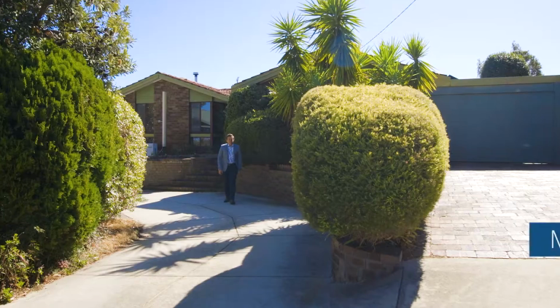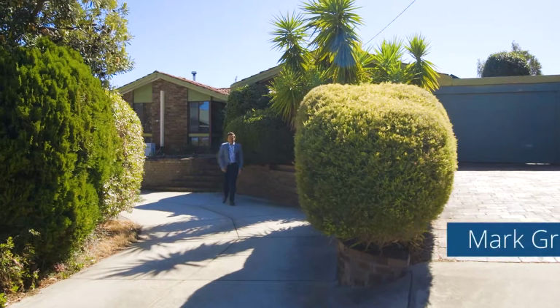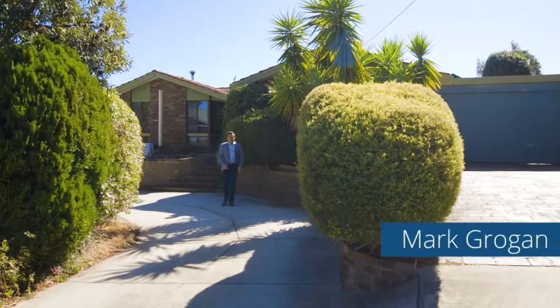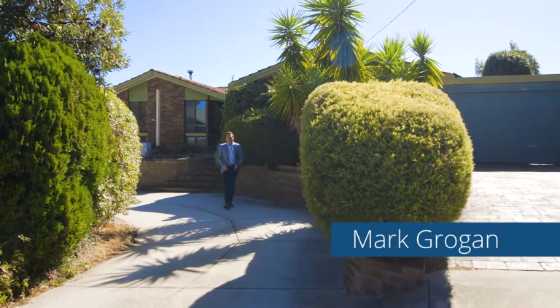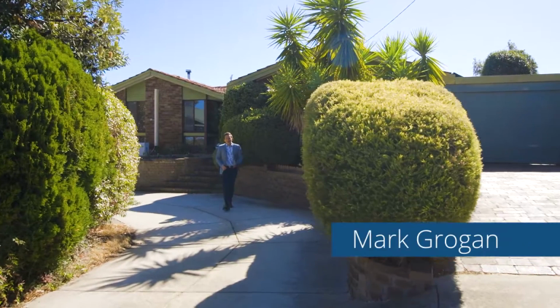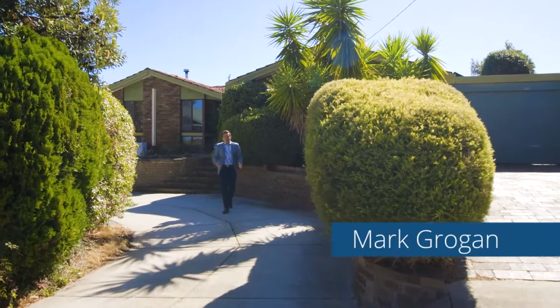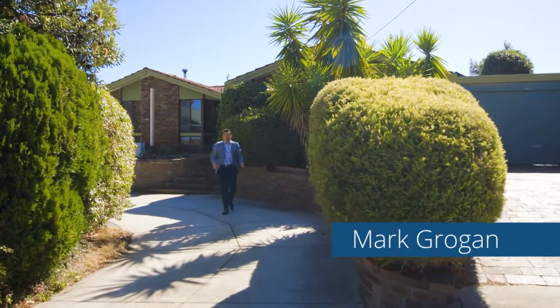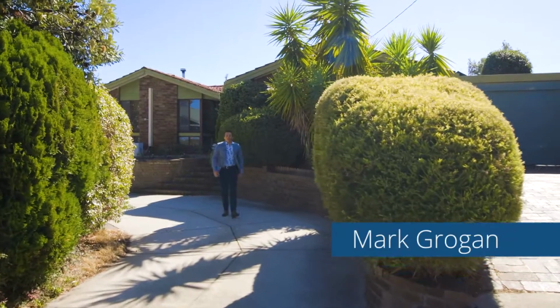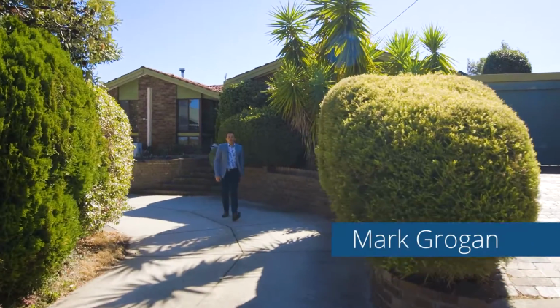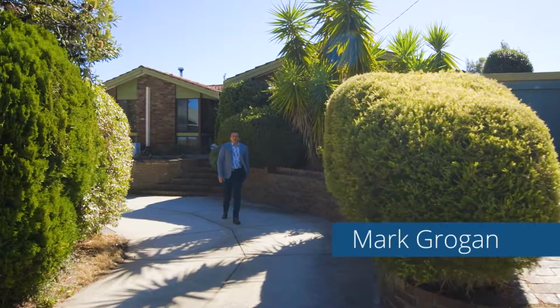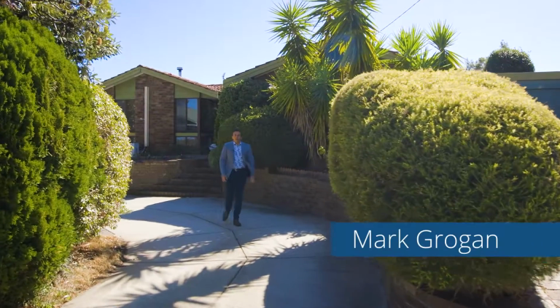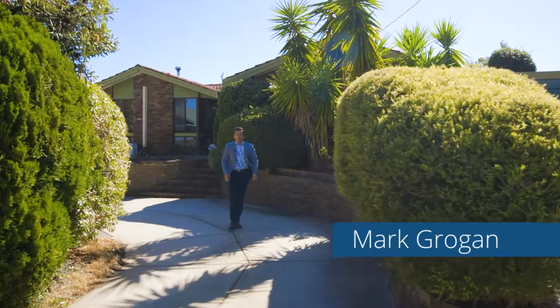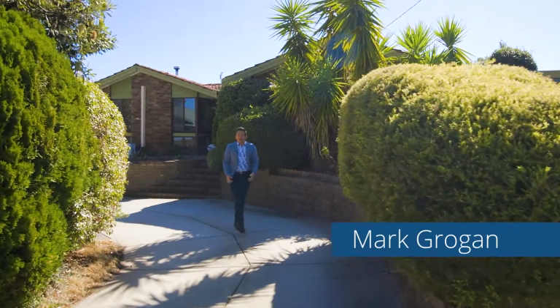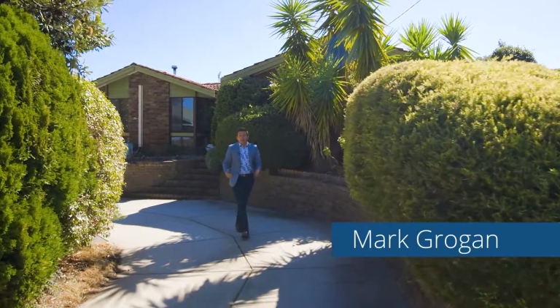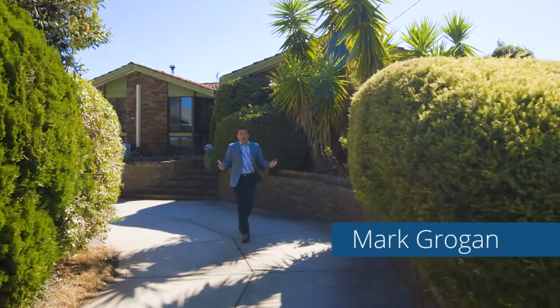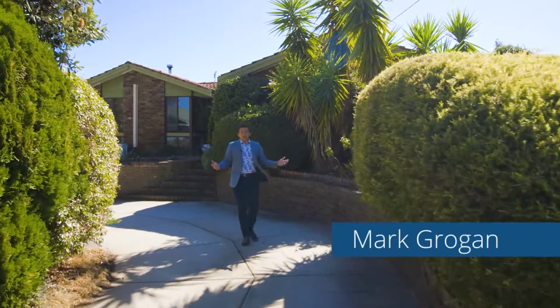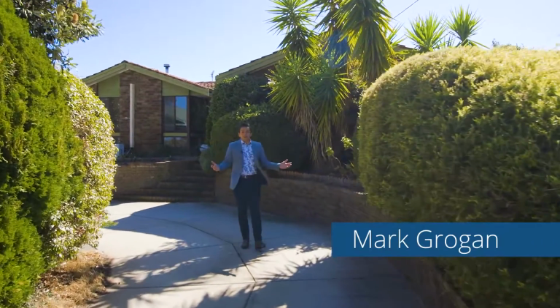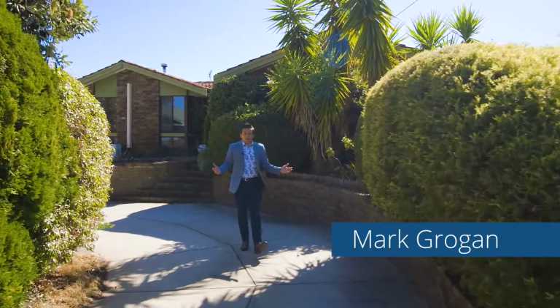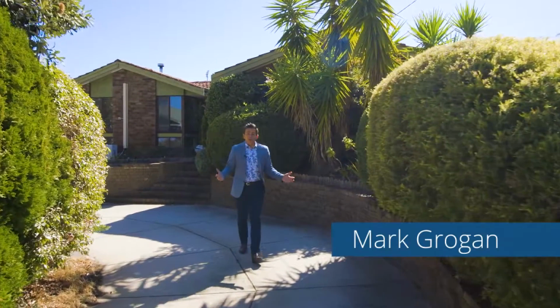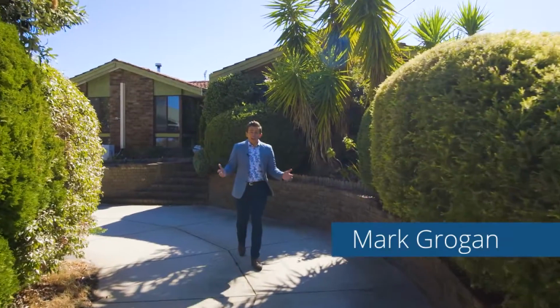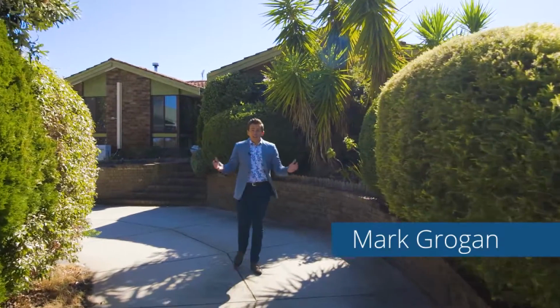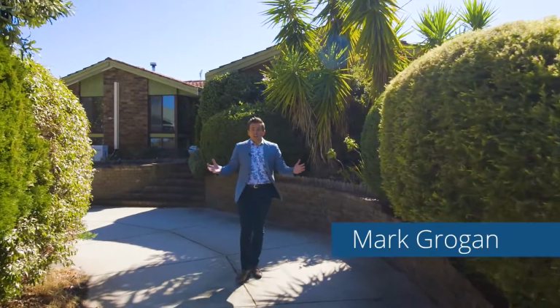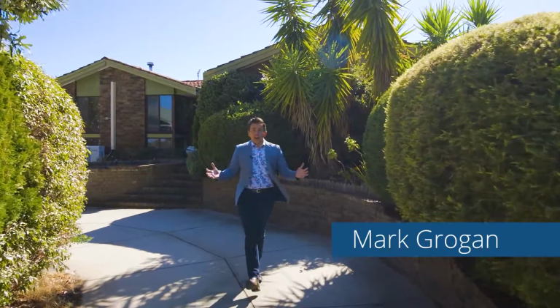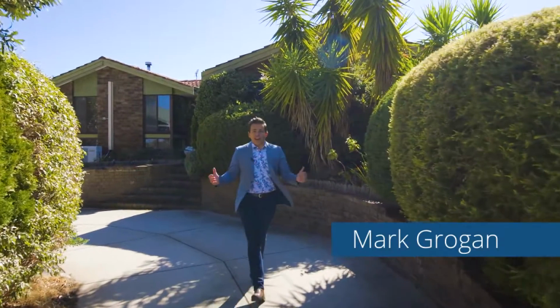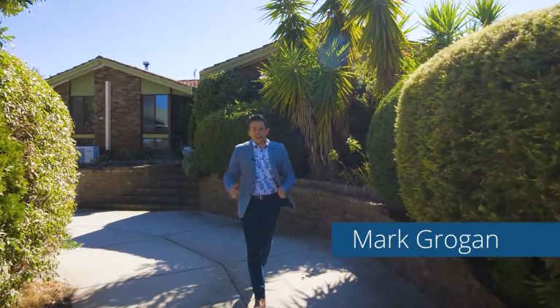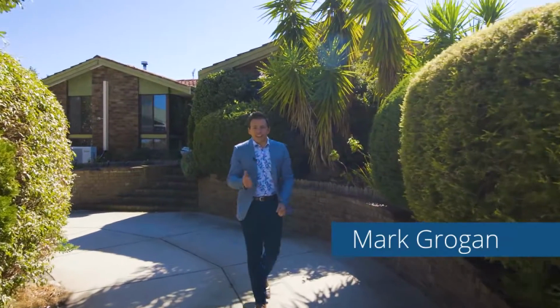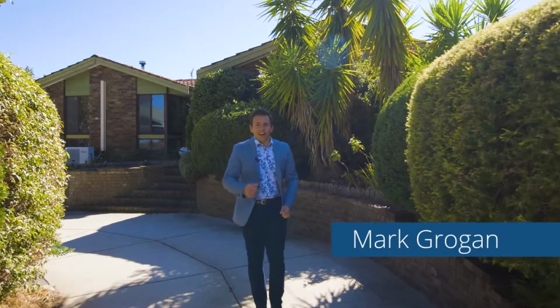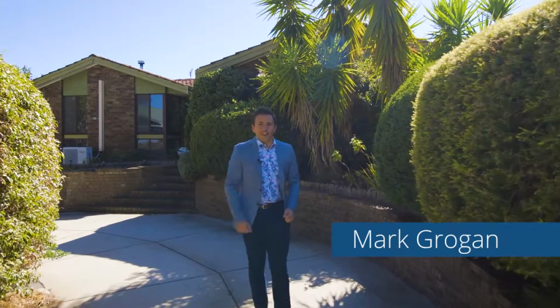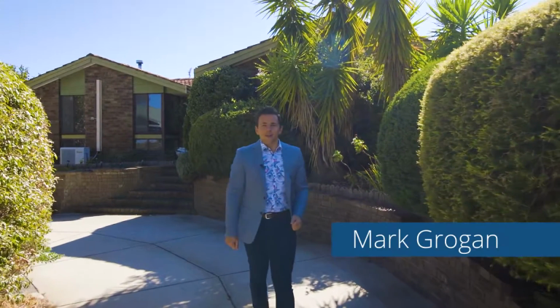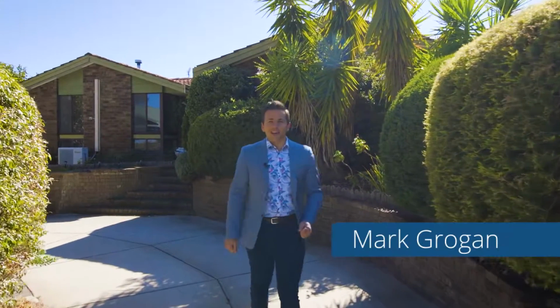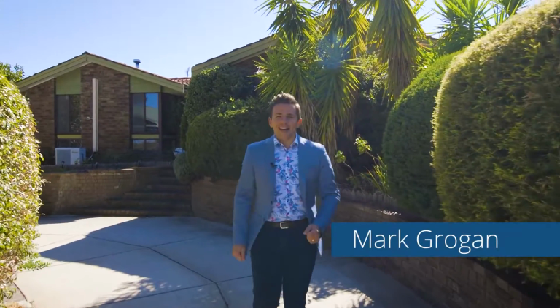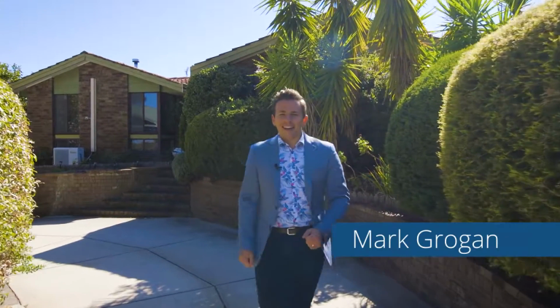G'day guys, I'm Mark Grogan from O'Neill Real Estate. I'm back in Clifton Hills with another stunner. You're going to love it. Come and check it out.